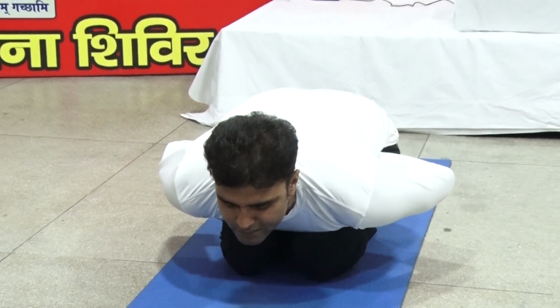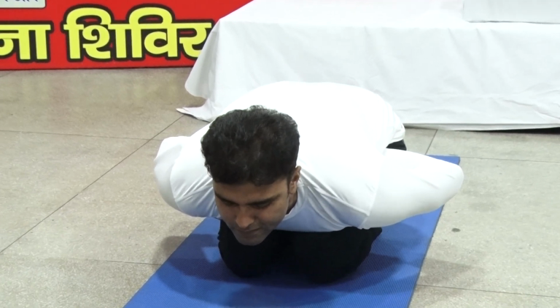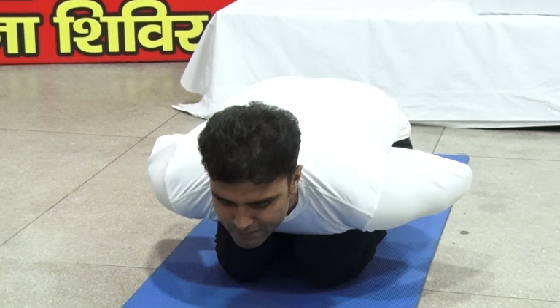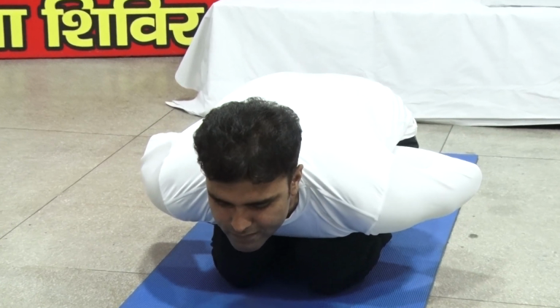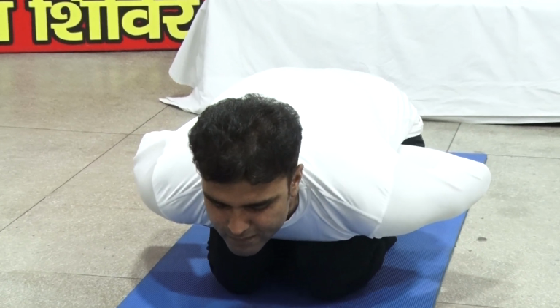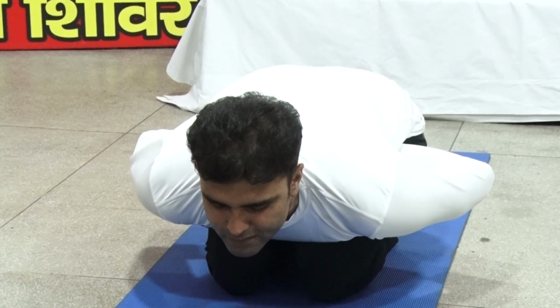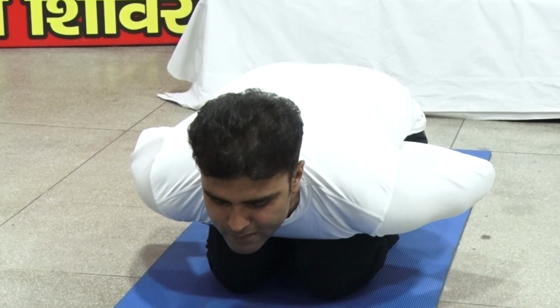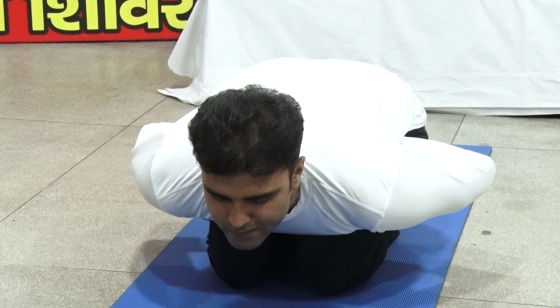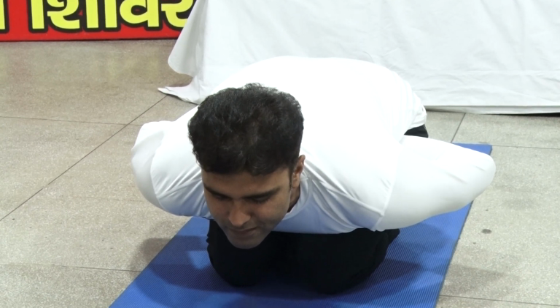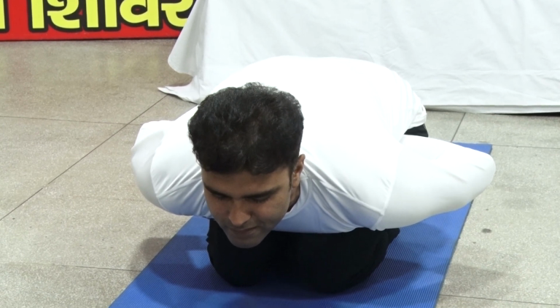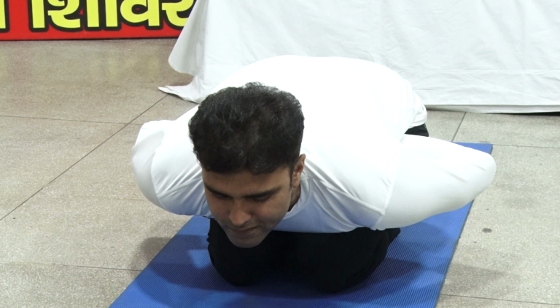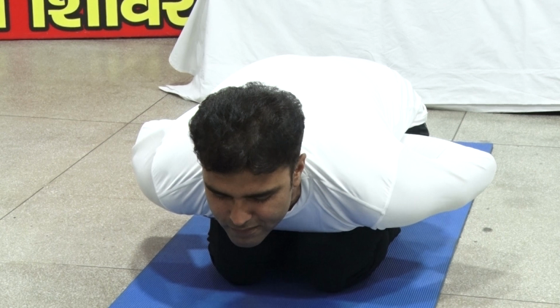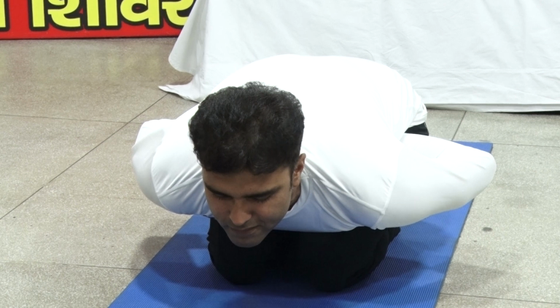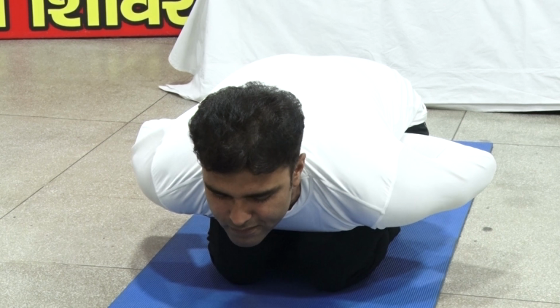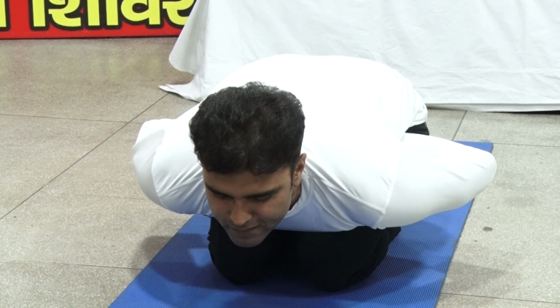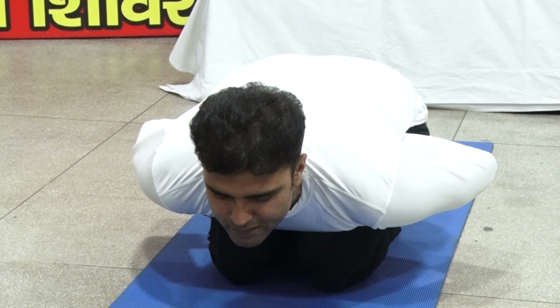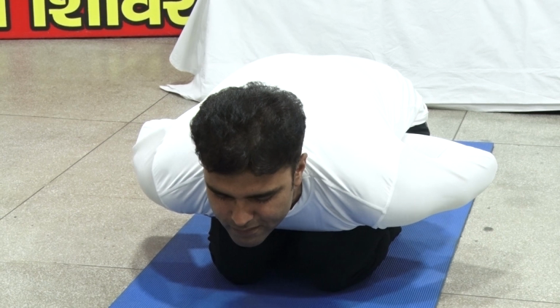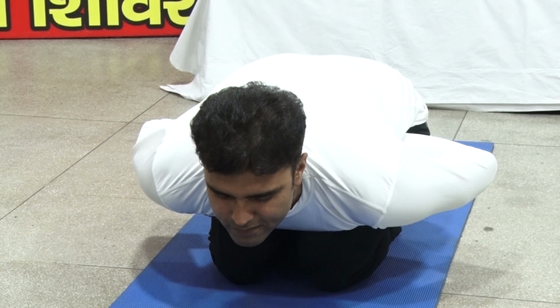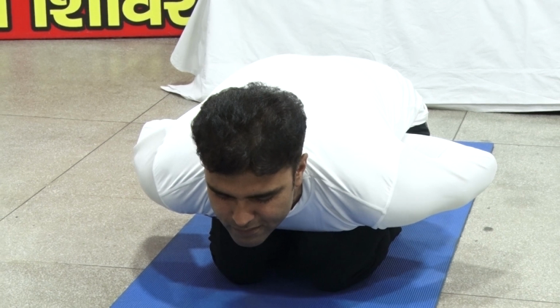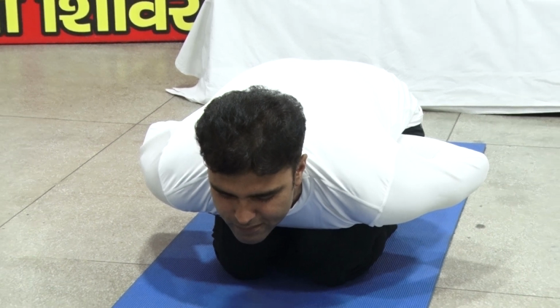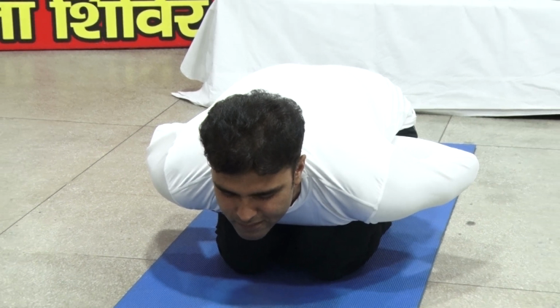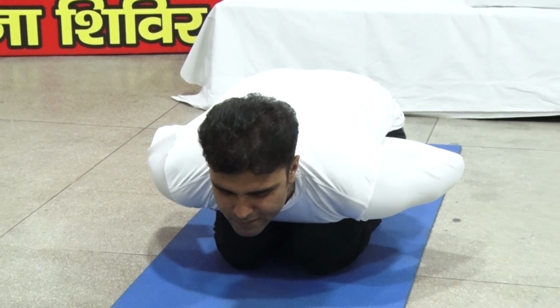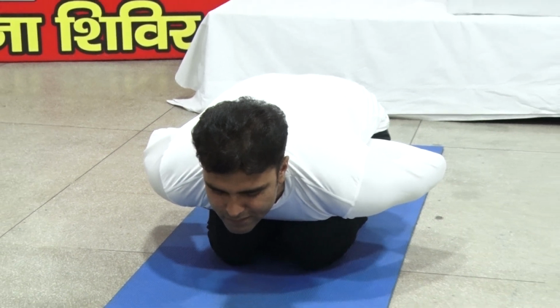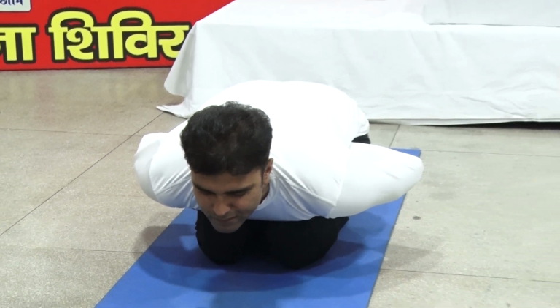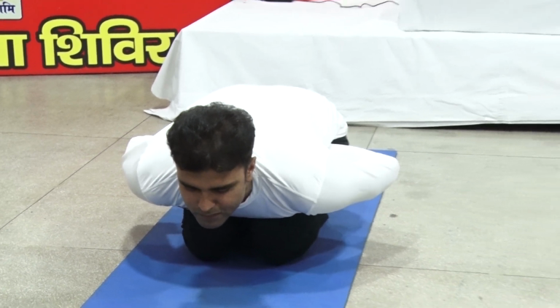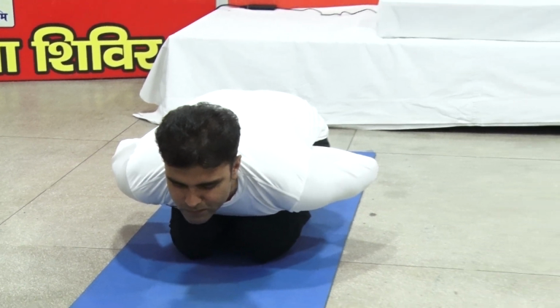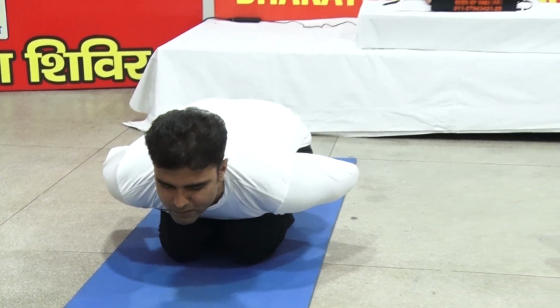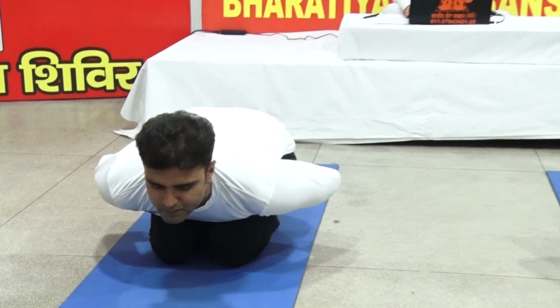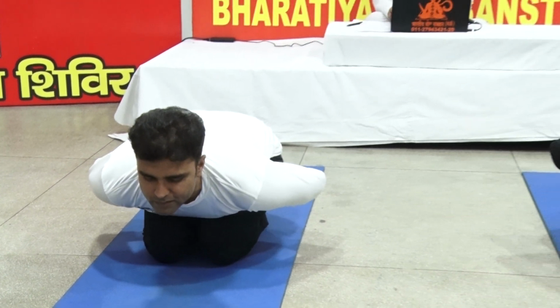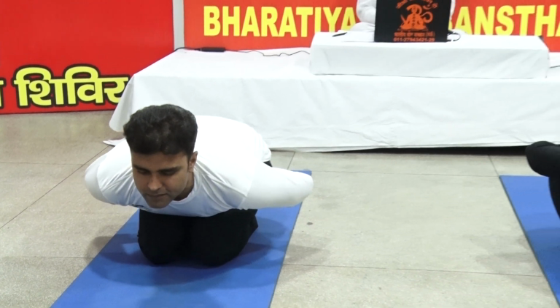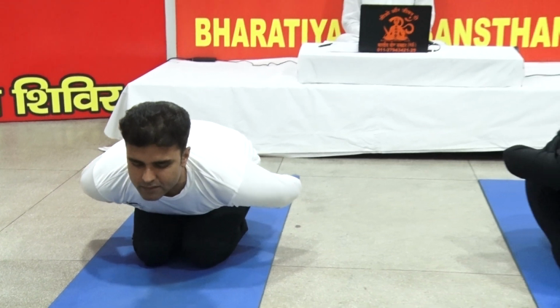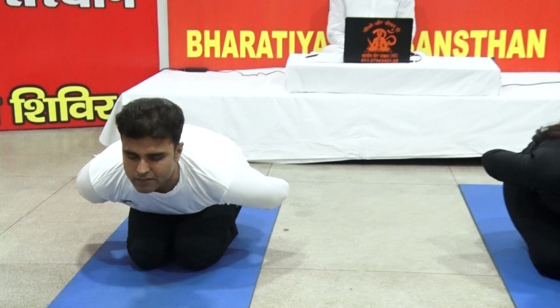While inhaling, return to the starting position and relax.